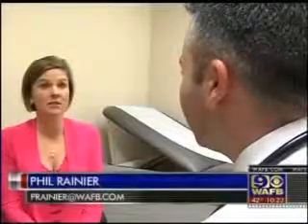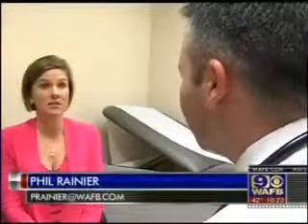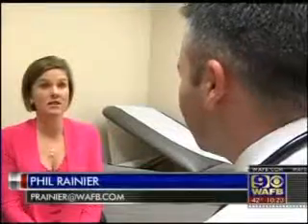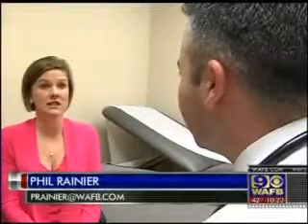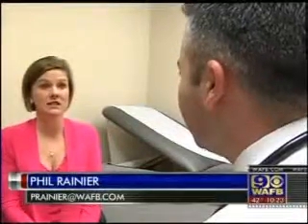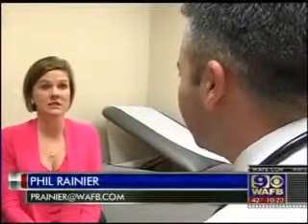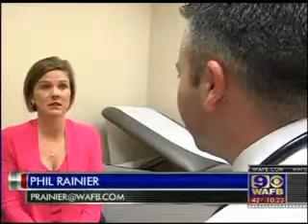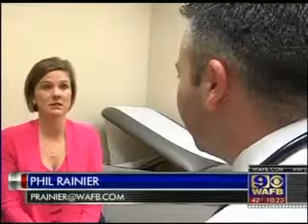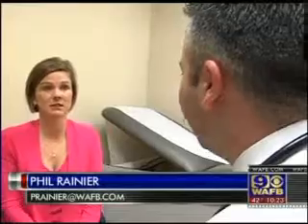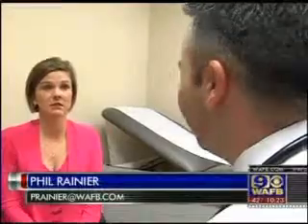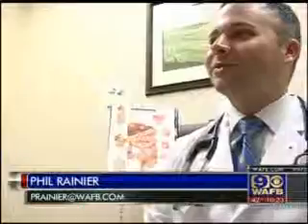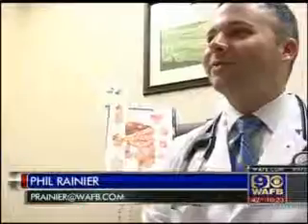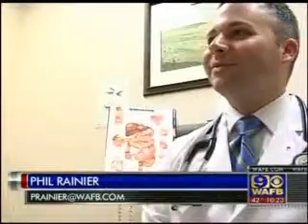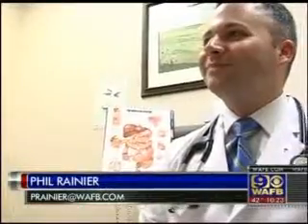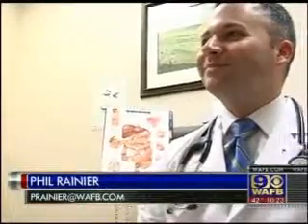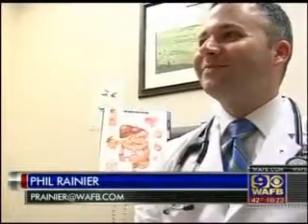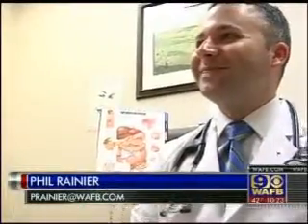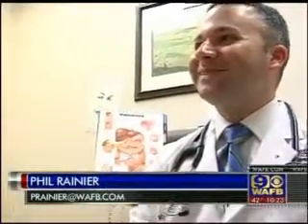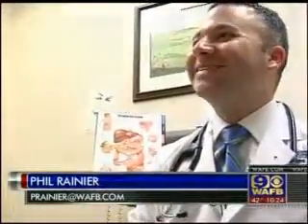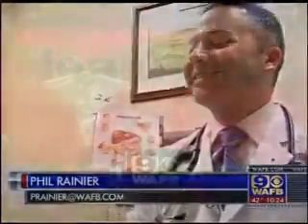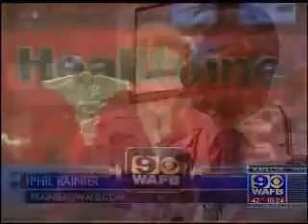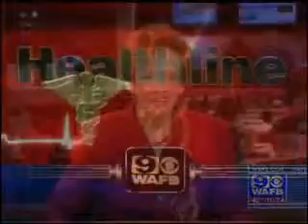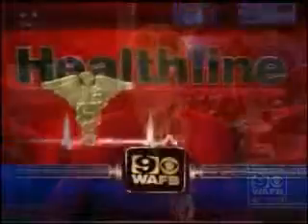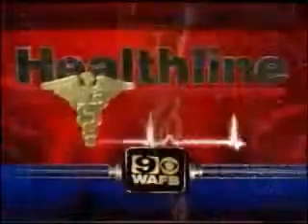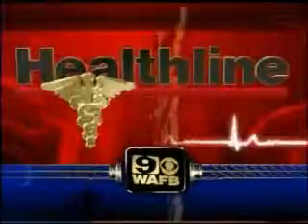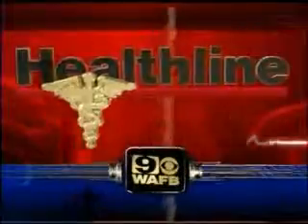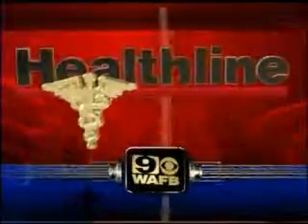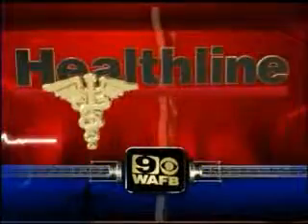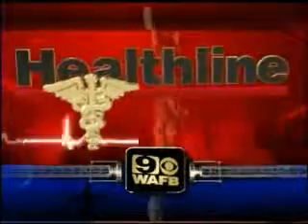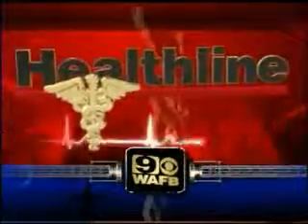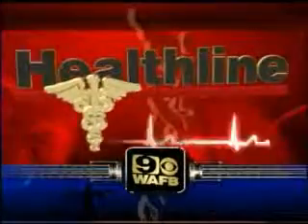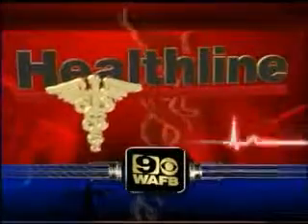With Healthline, Phil Renier, WAFB 9 News. Medical correspondent, Phil Renier.